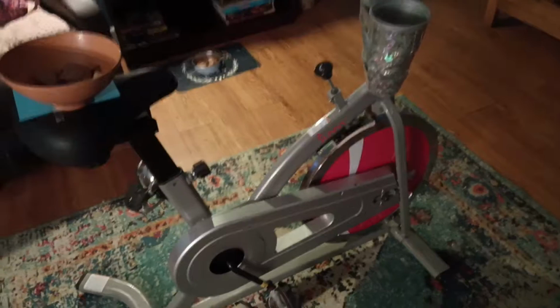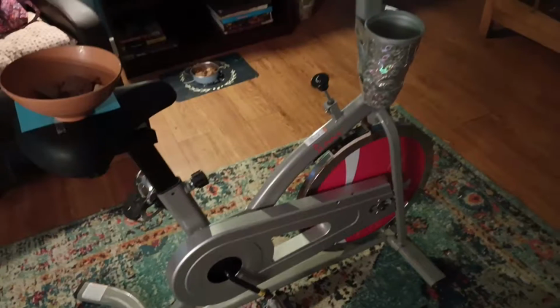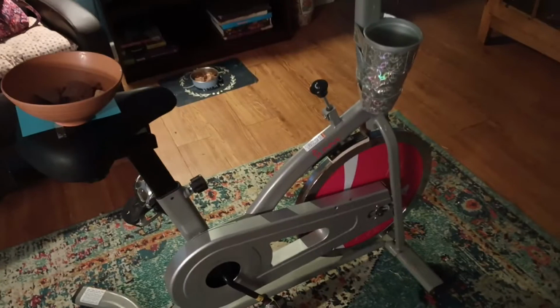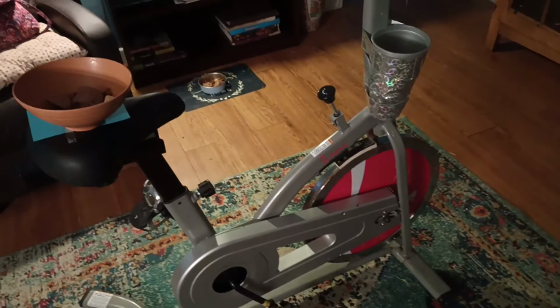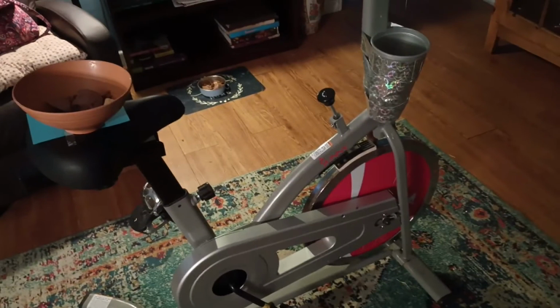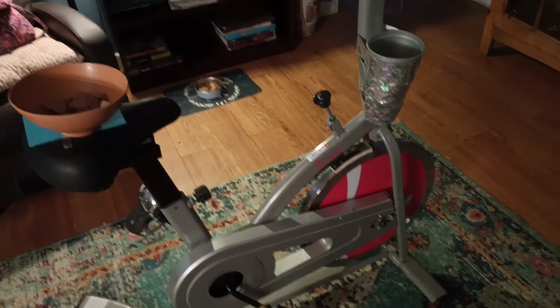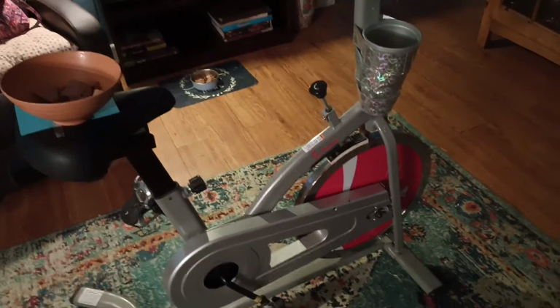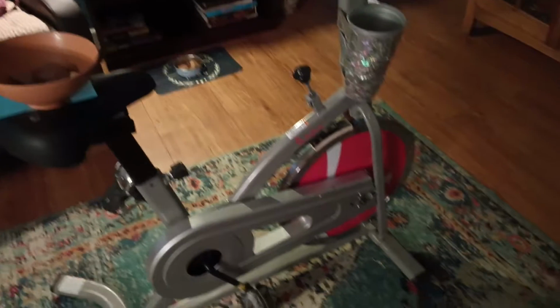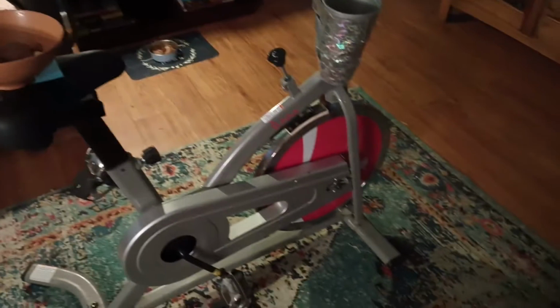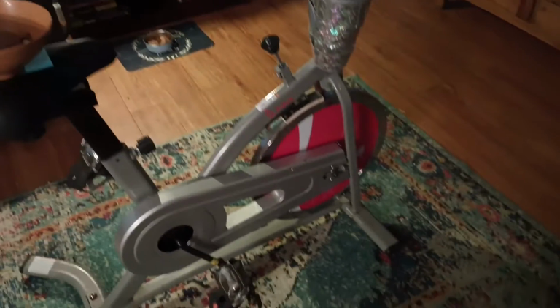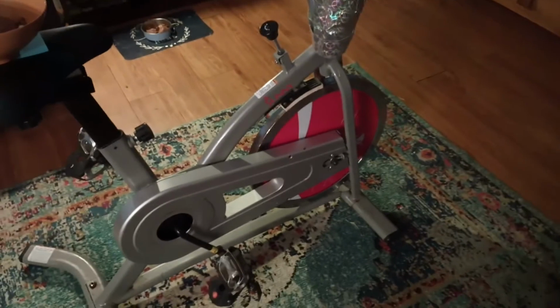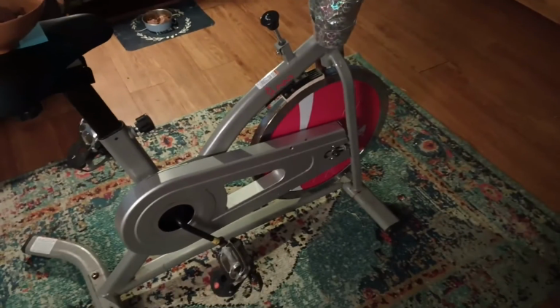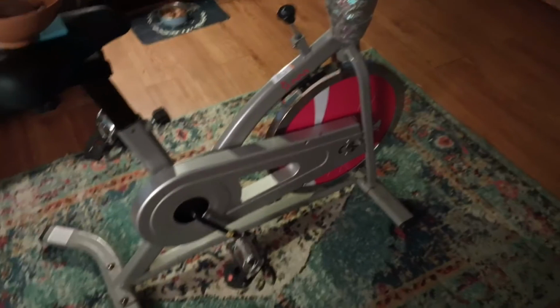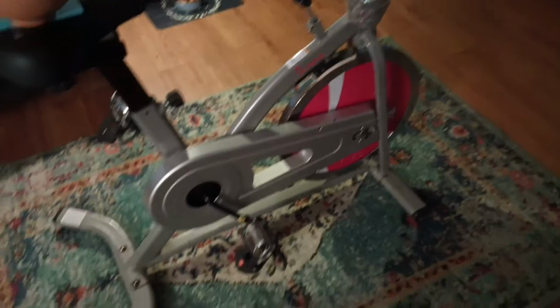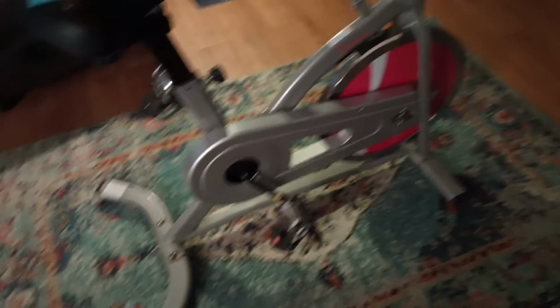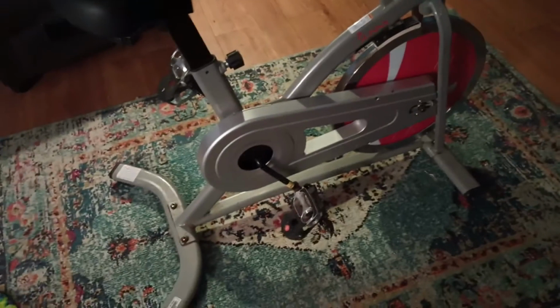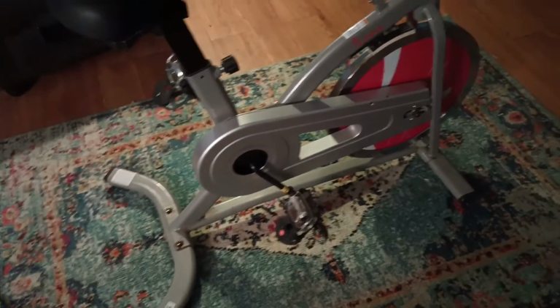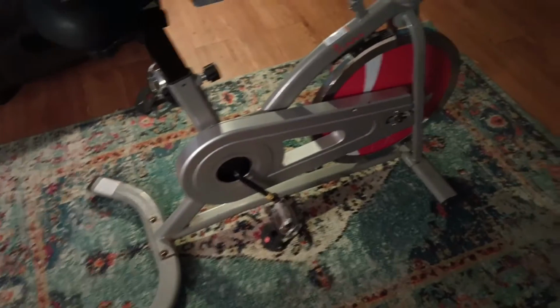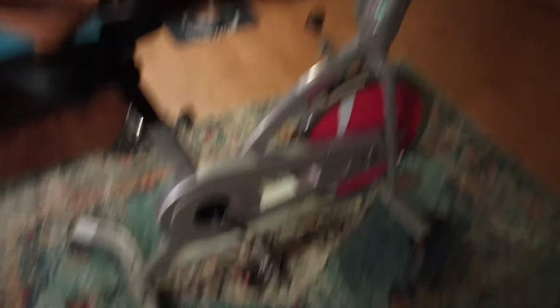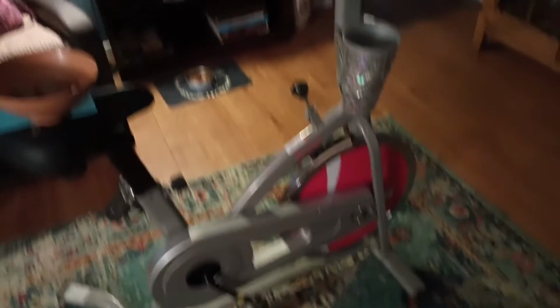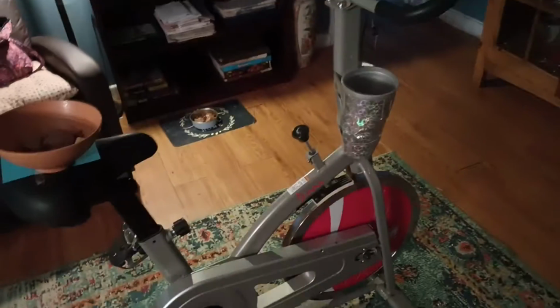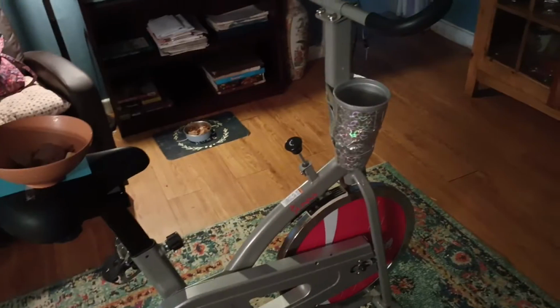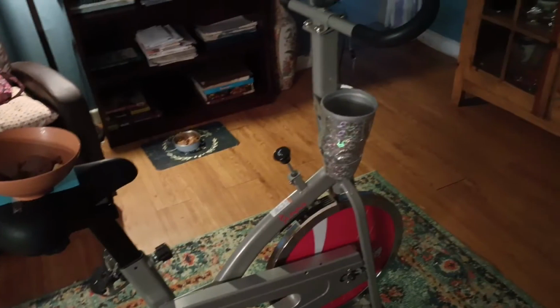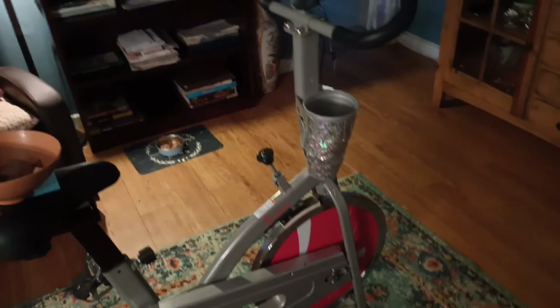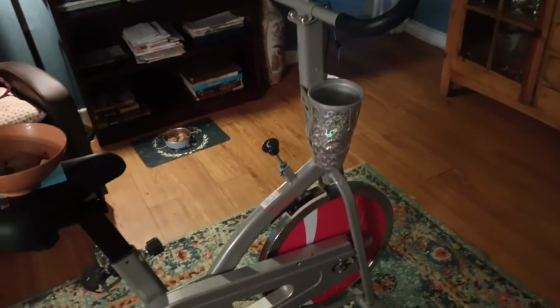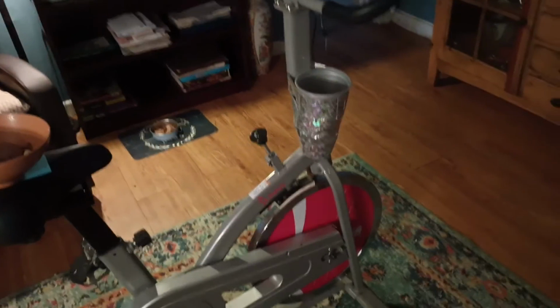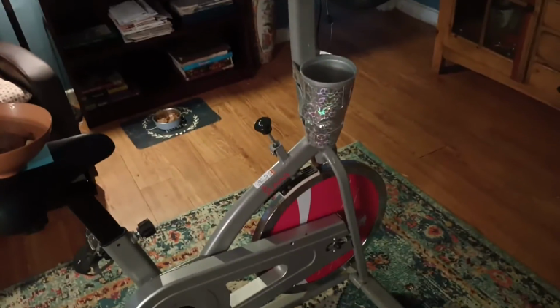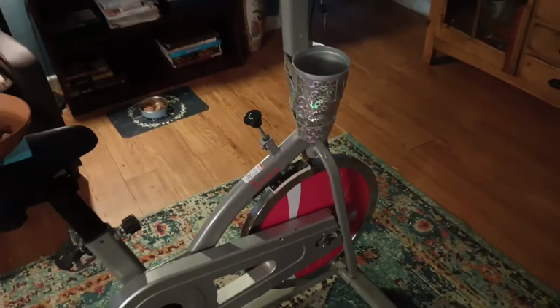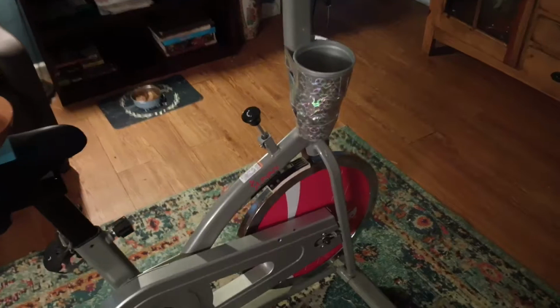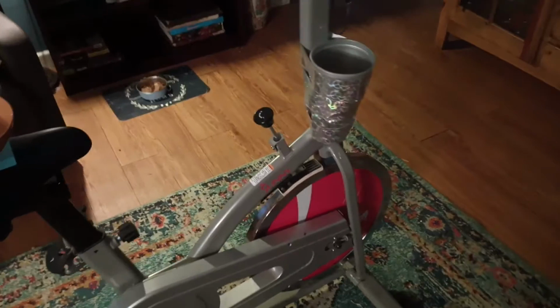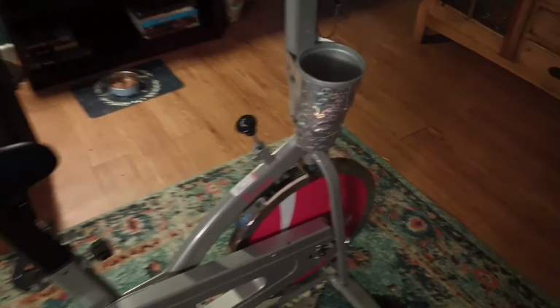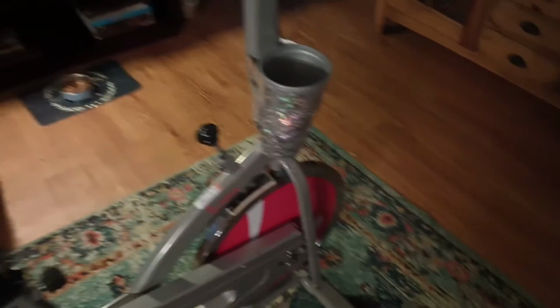I have an exercise bike called a Sunny, and it's working just fine, so it's $199.